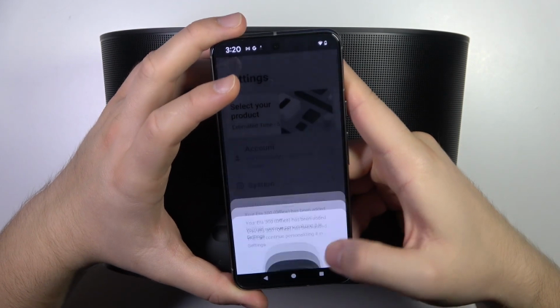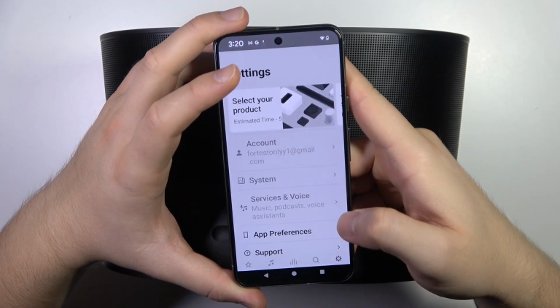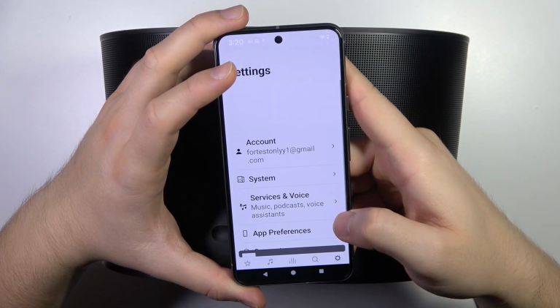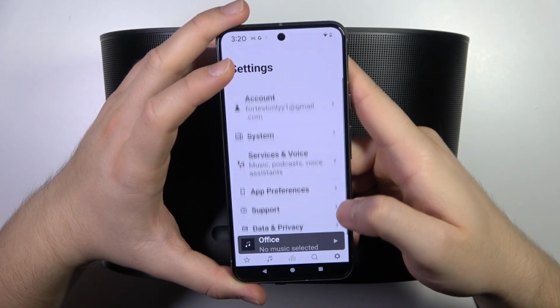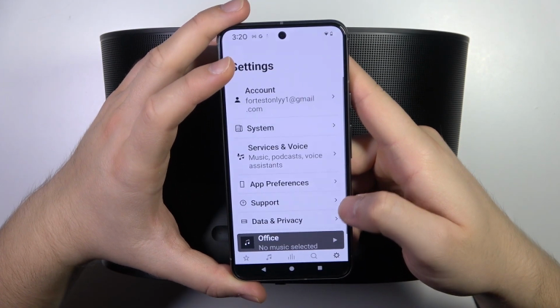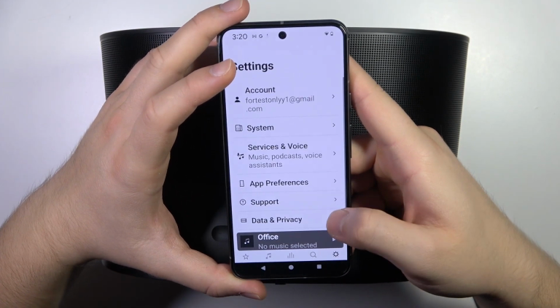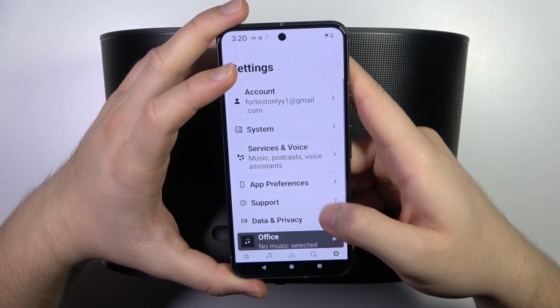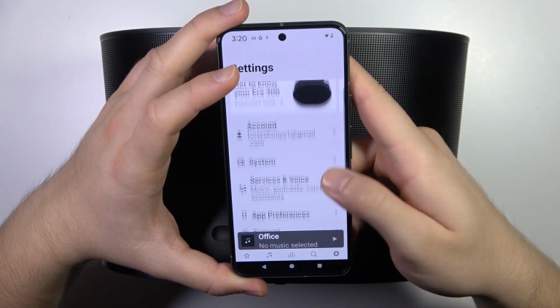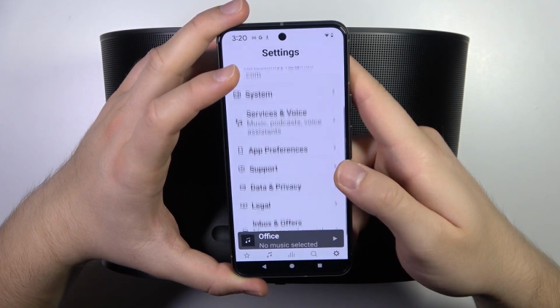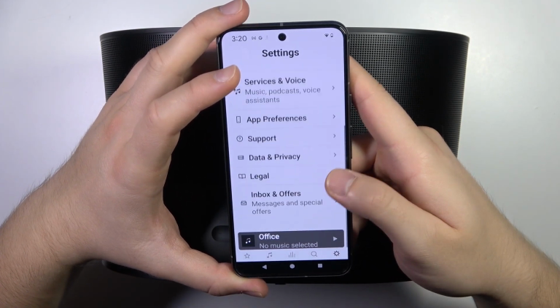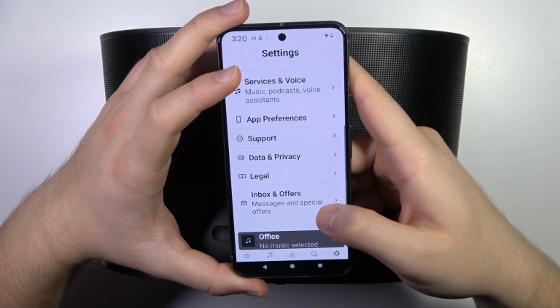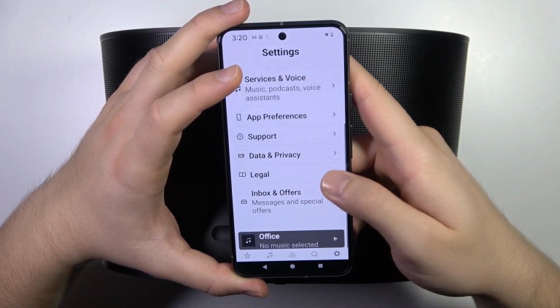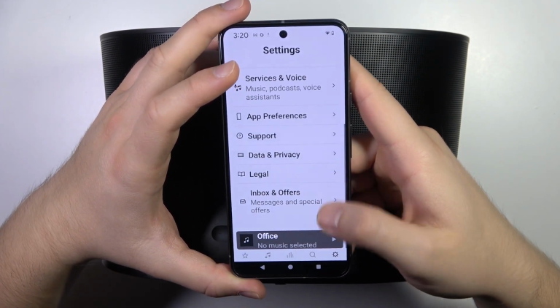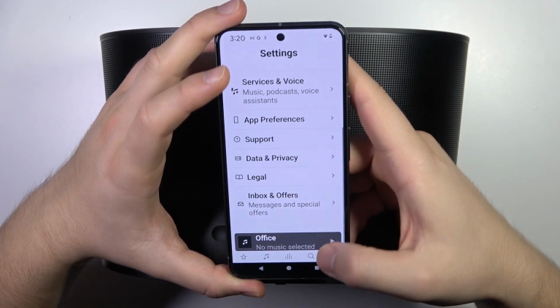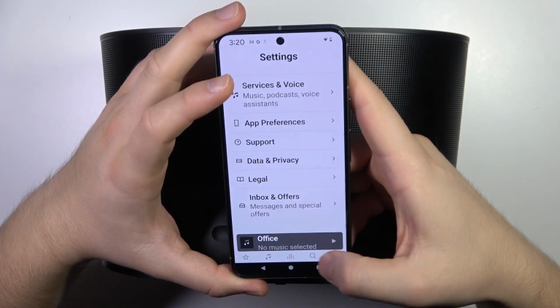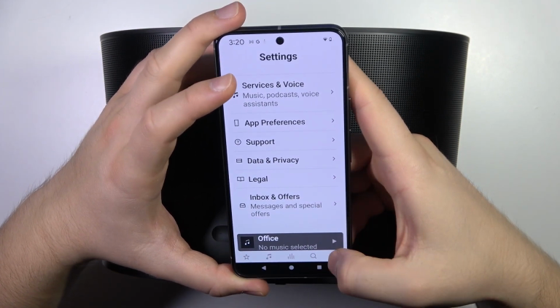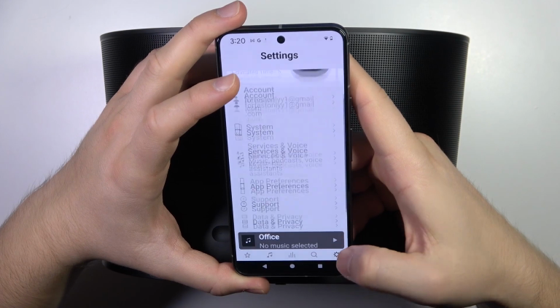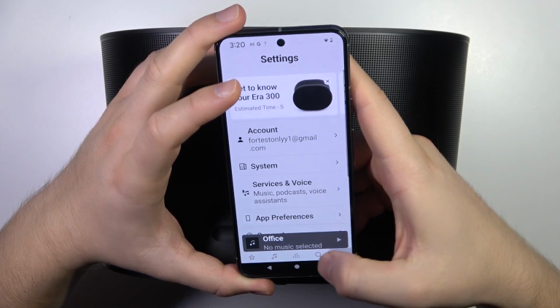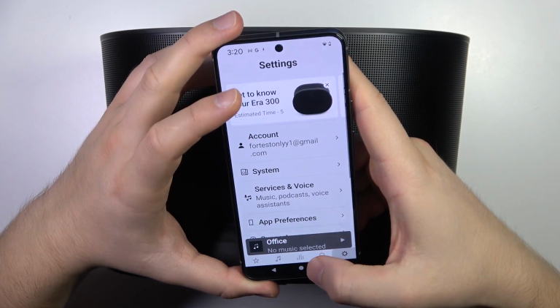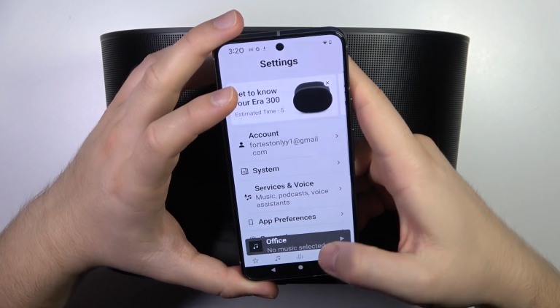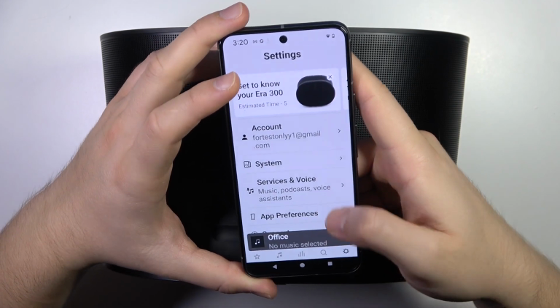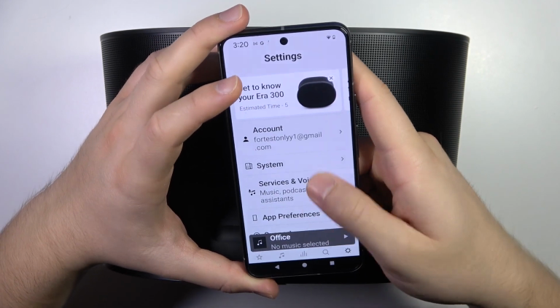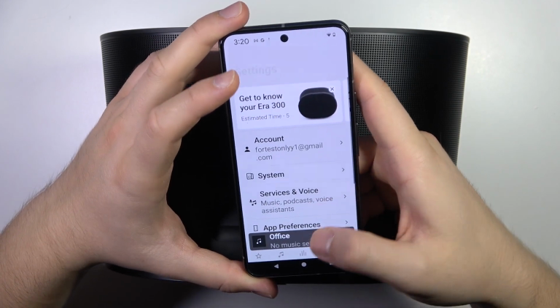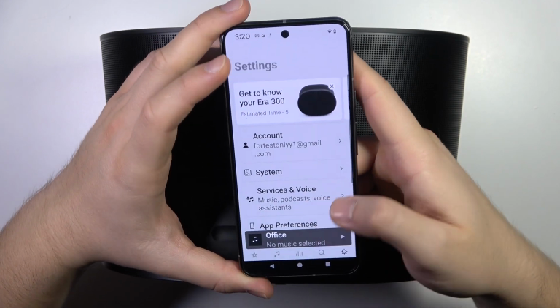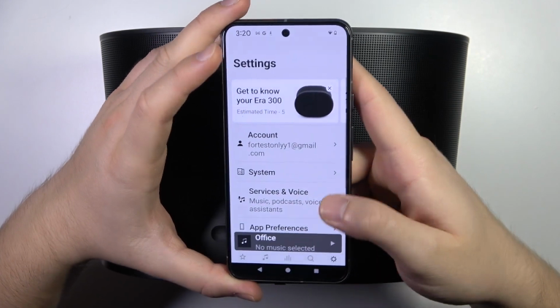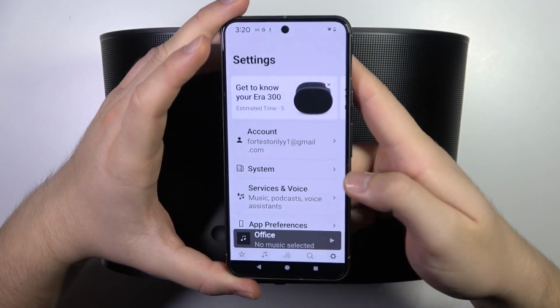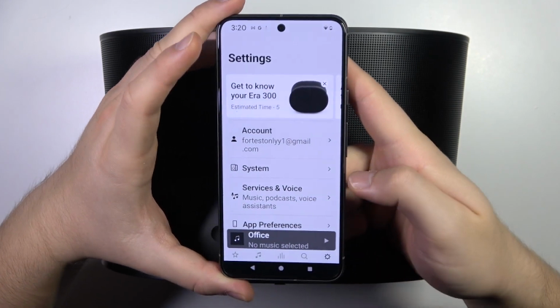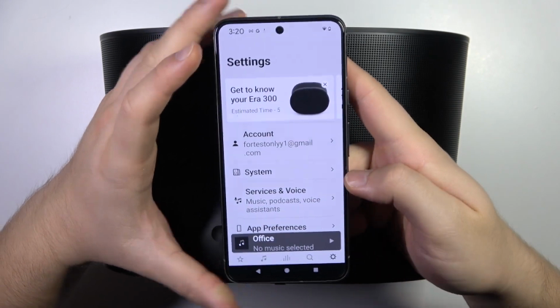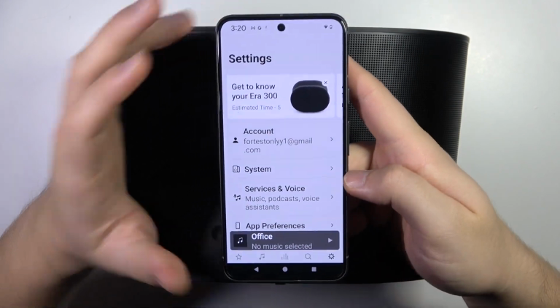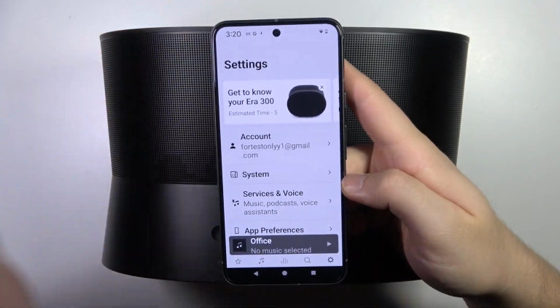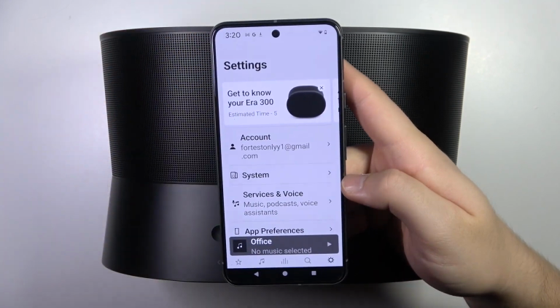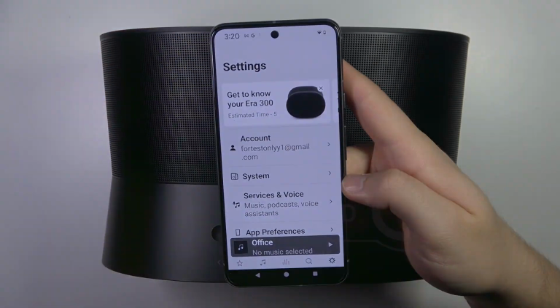Let's click done and it looks like we are successfully connected. That's all for this video. Hope you like it!